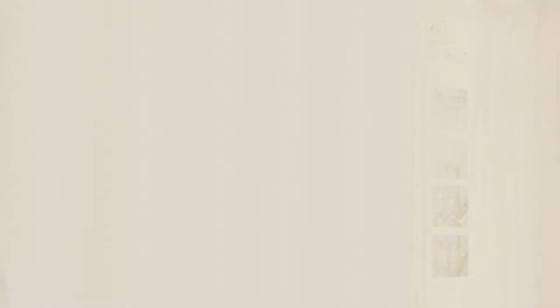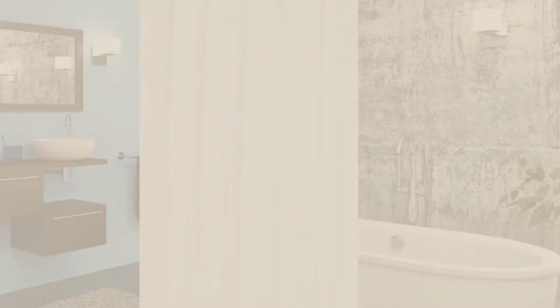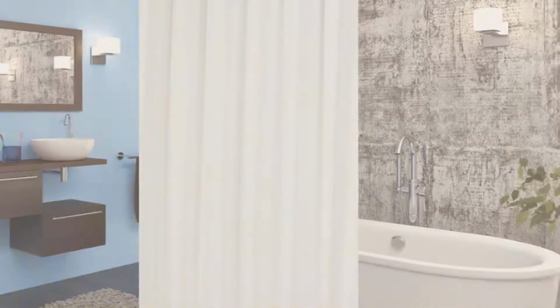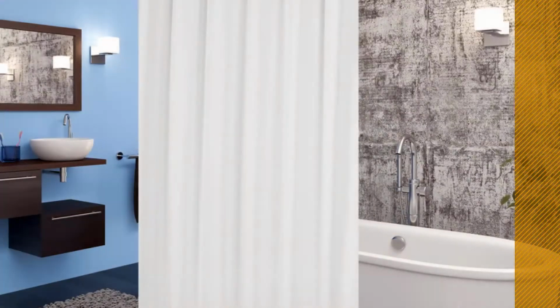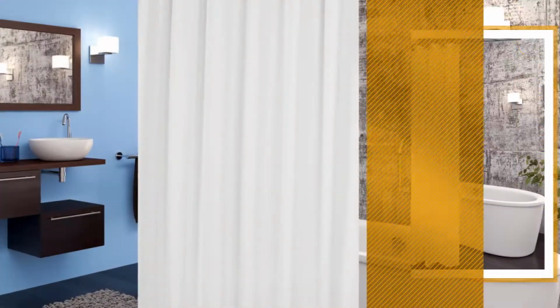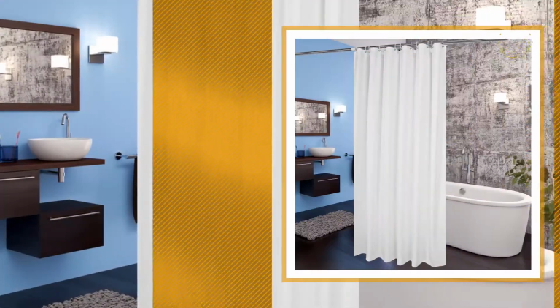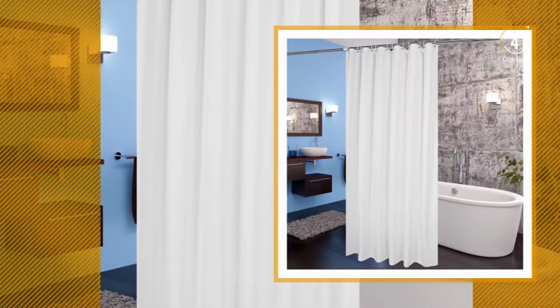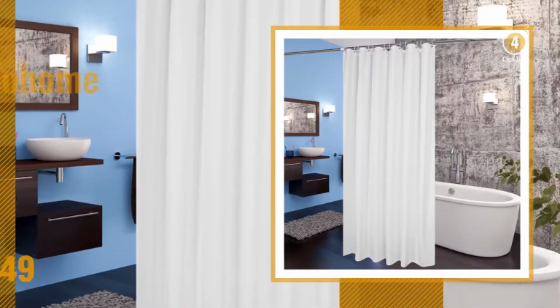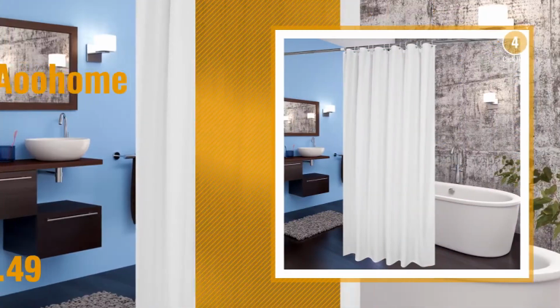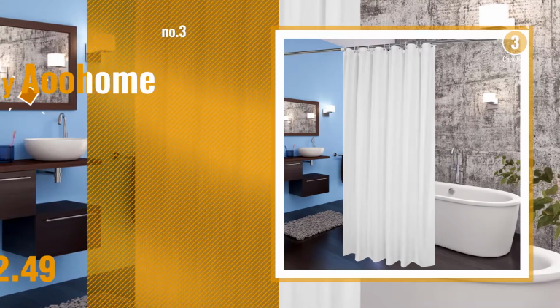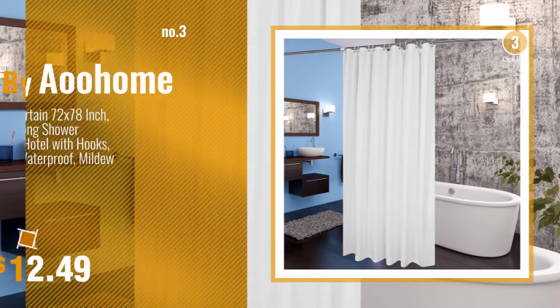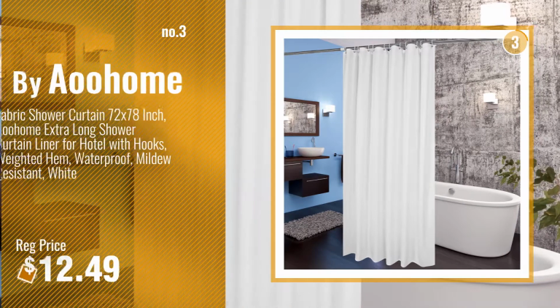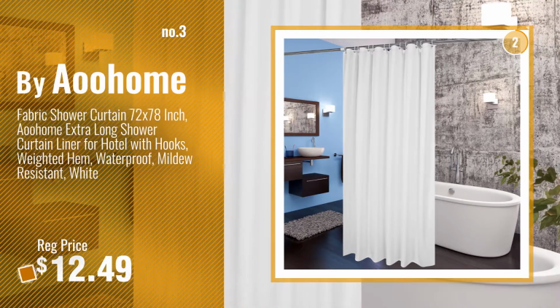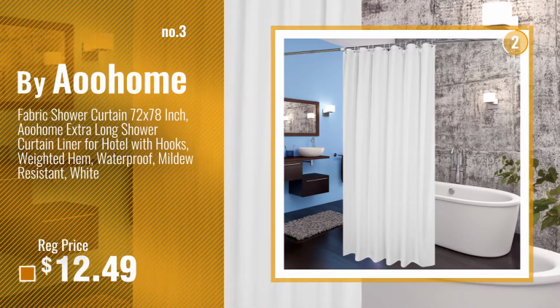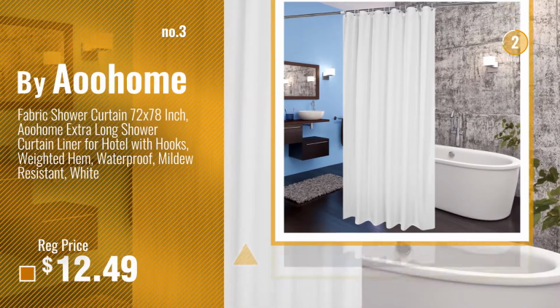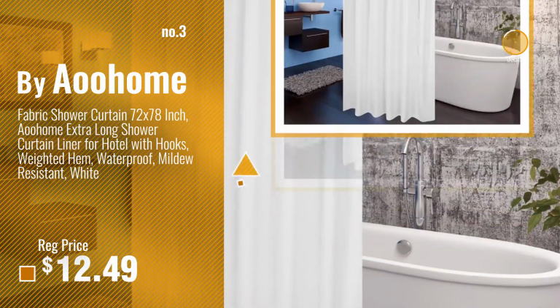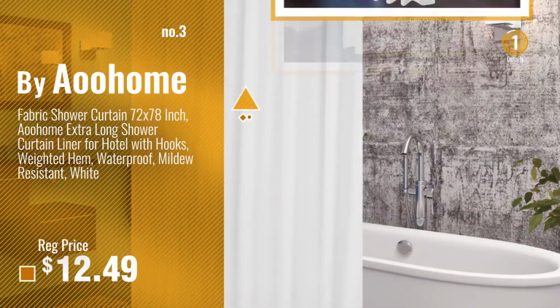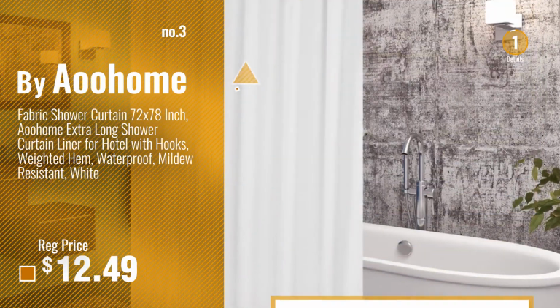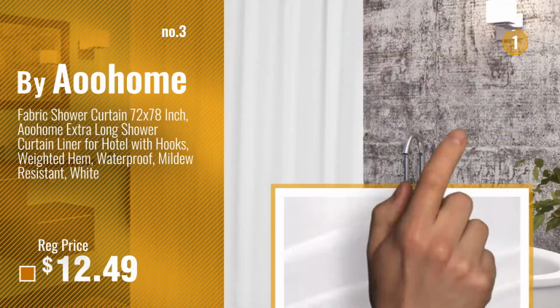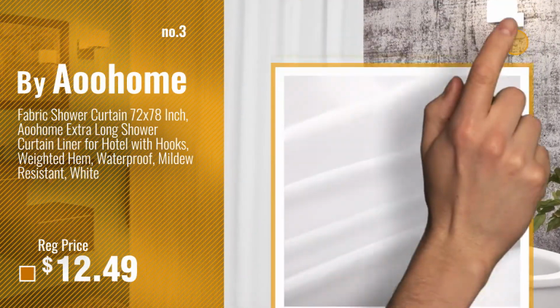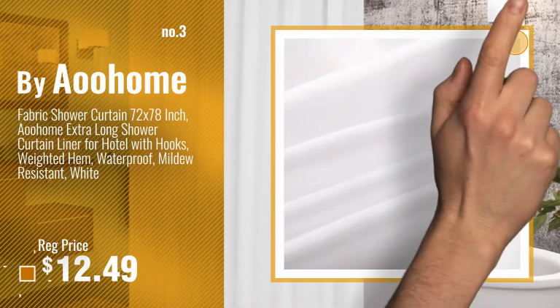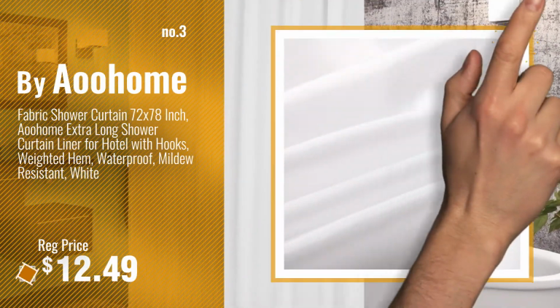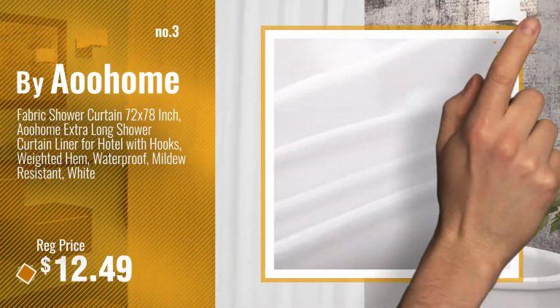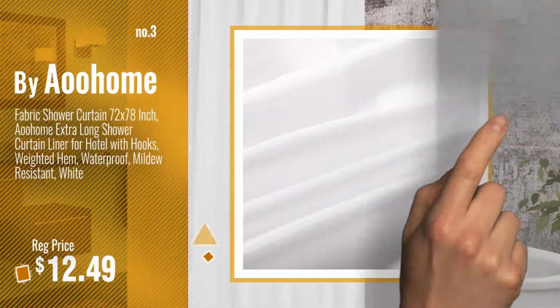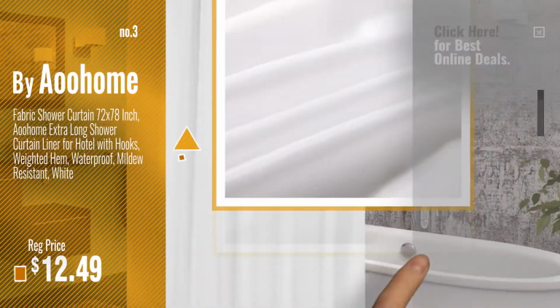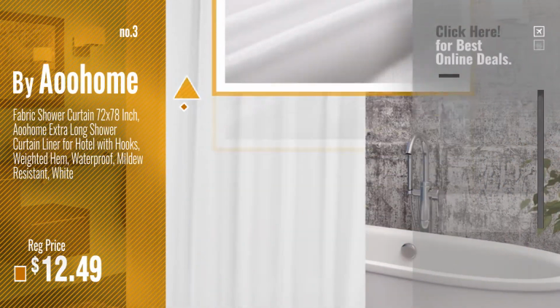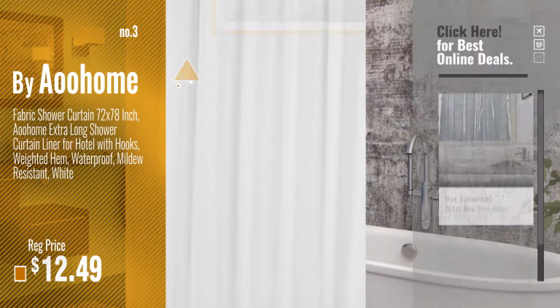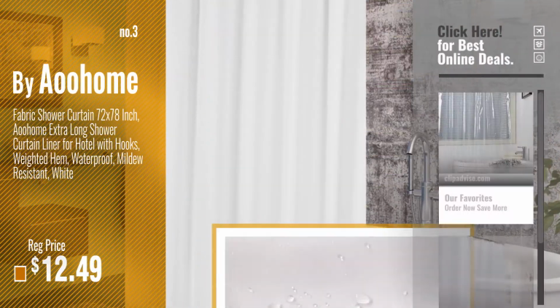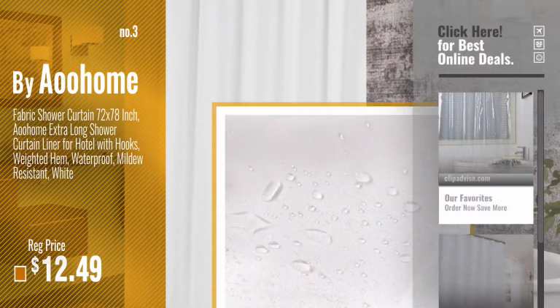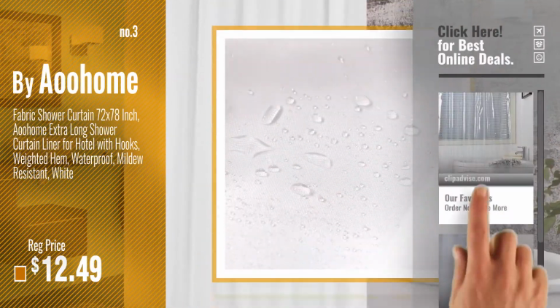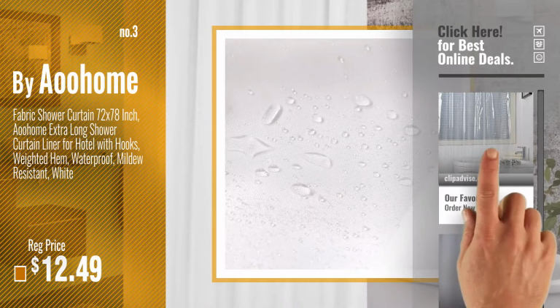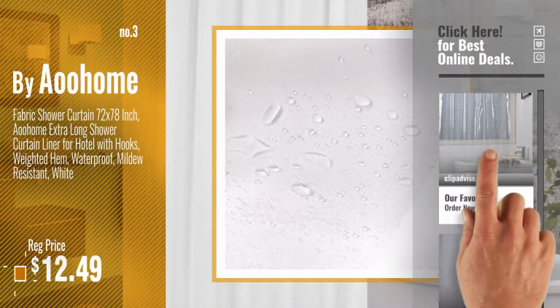Number 3, by Home. Get your favorite shower curtains now. Just click this circle in the corner.